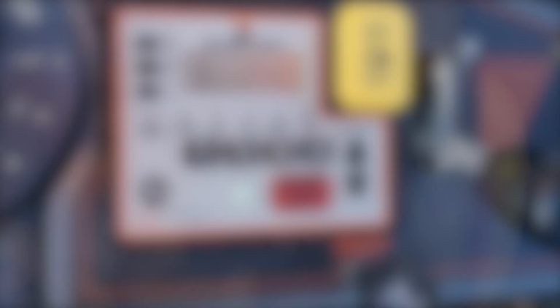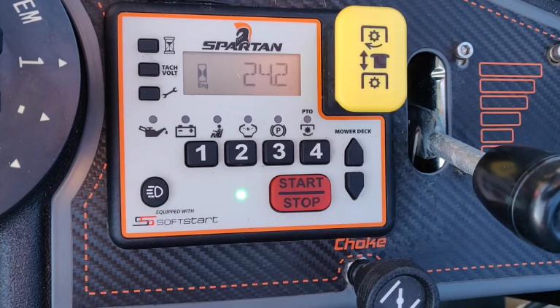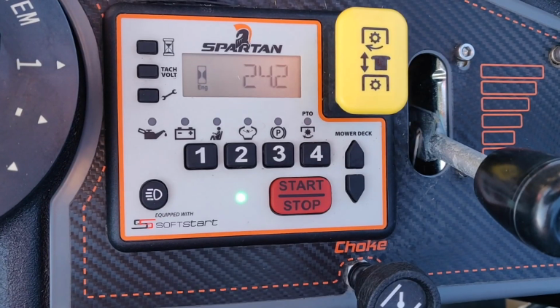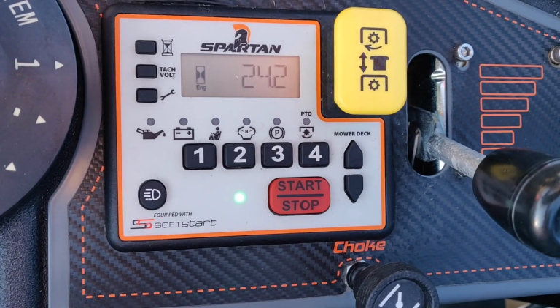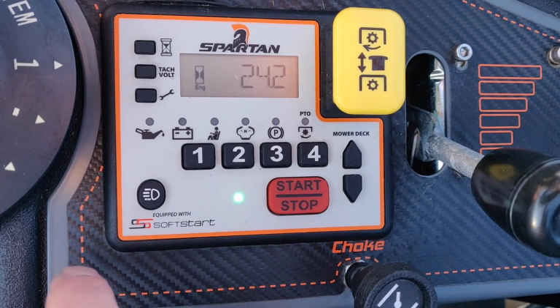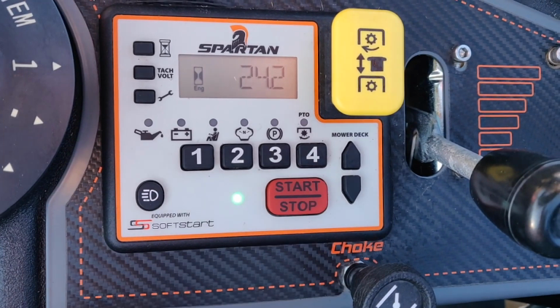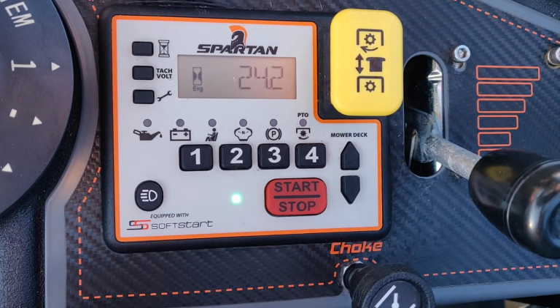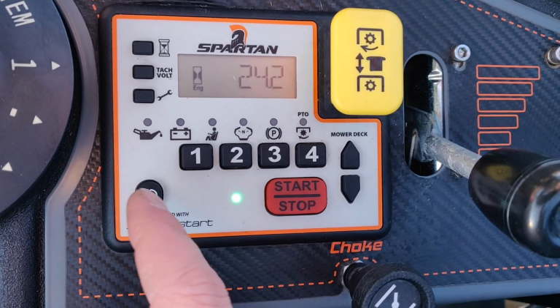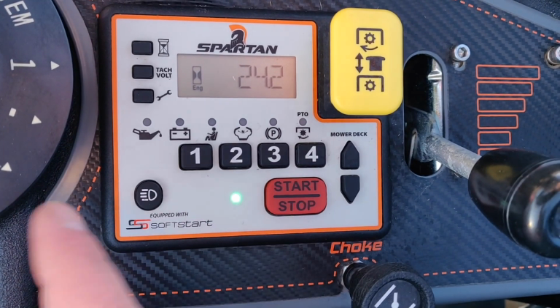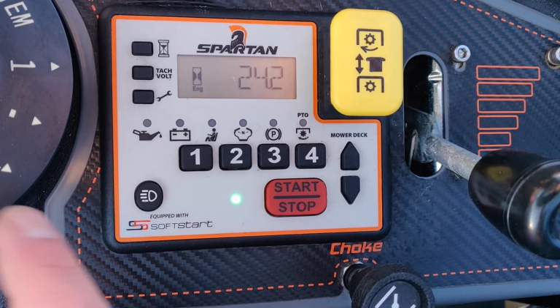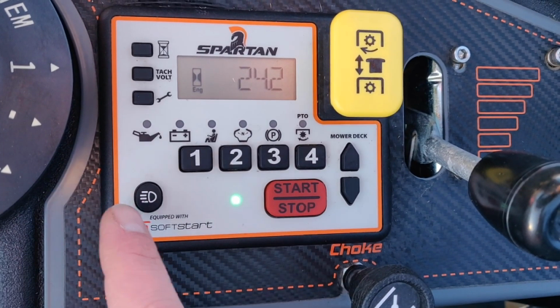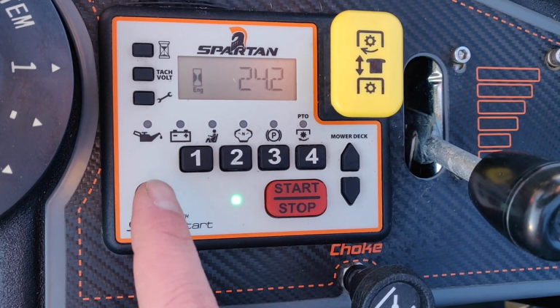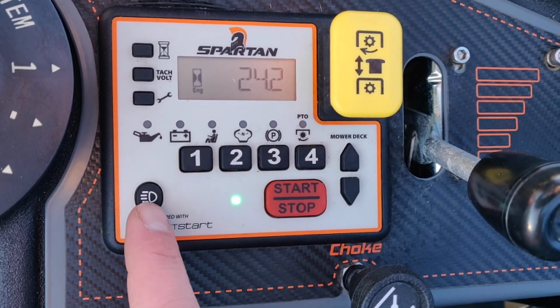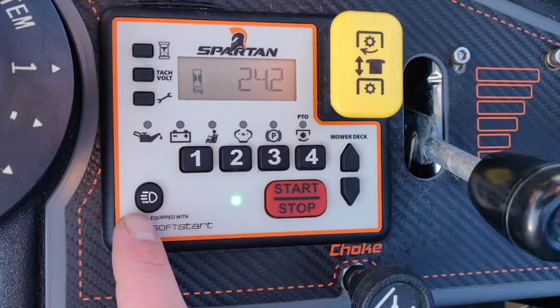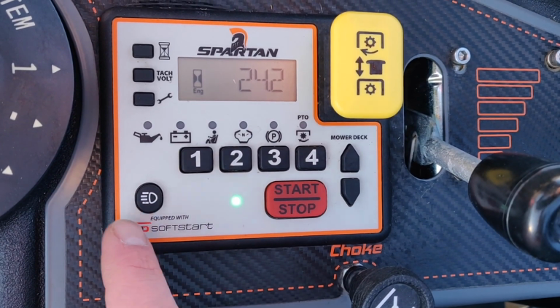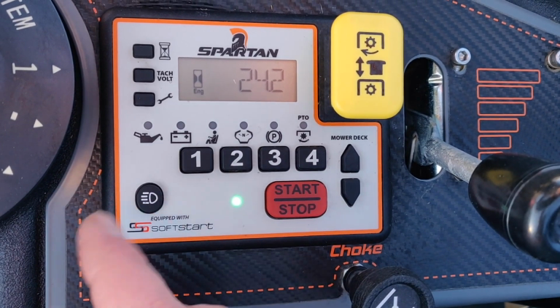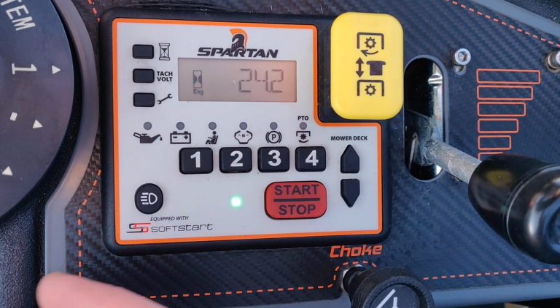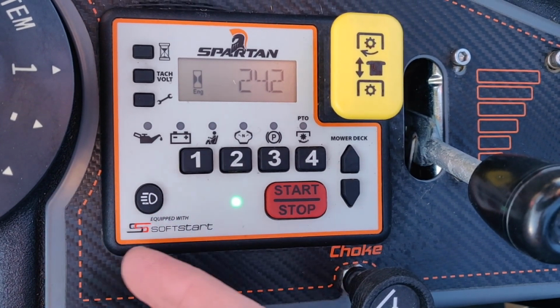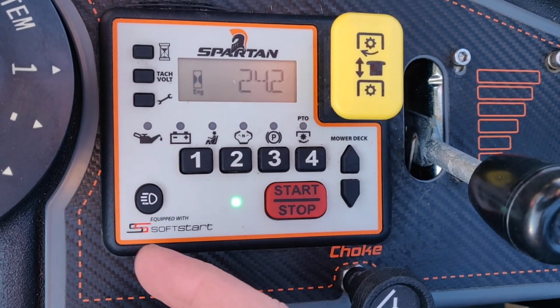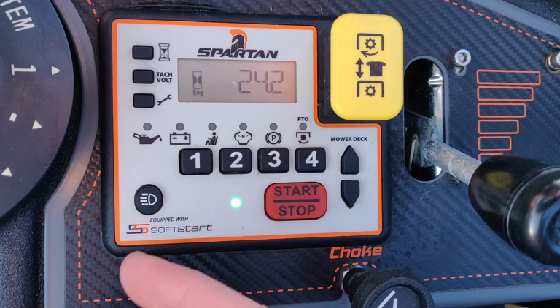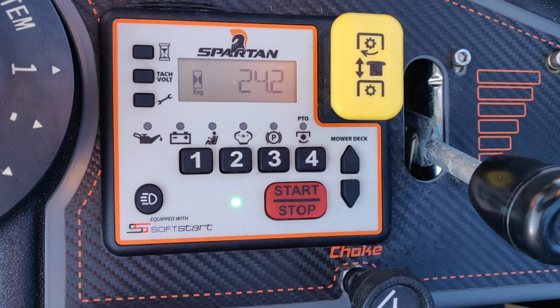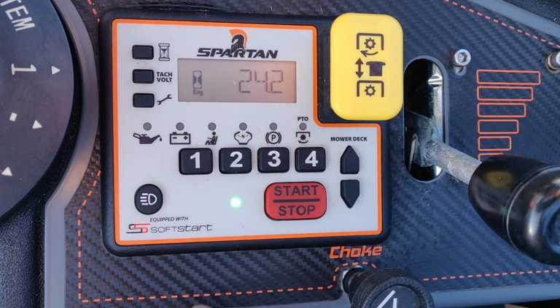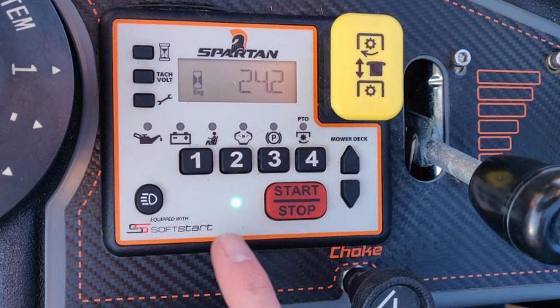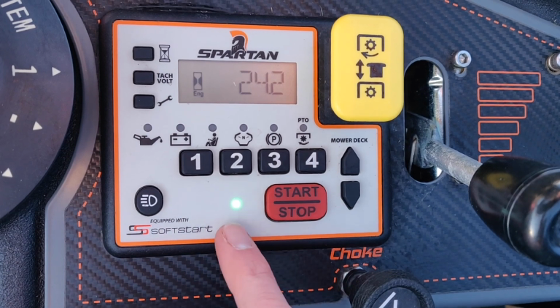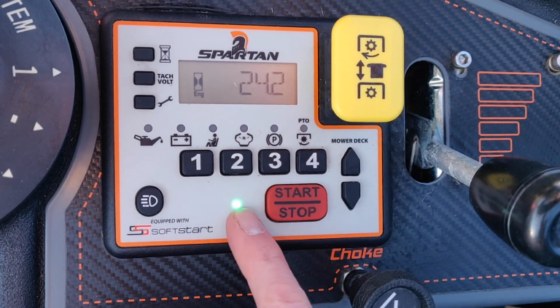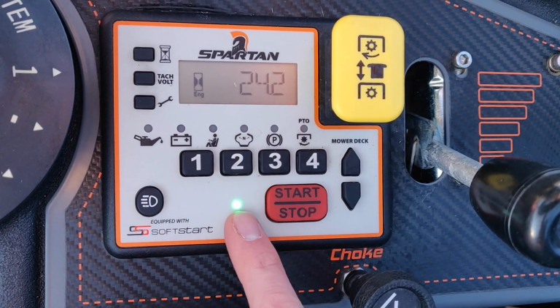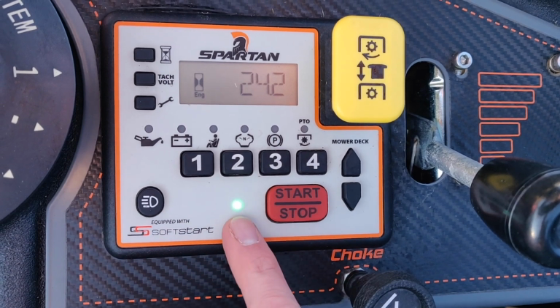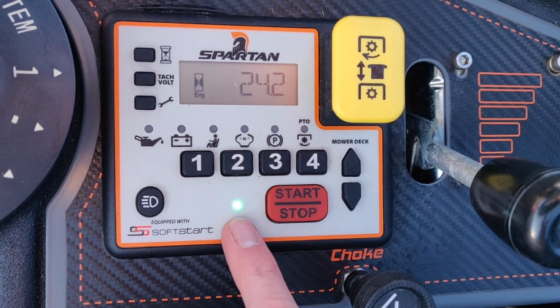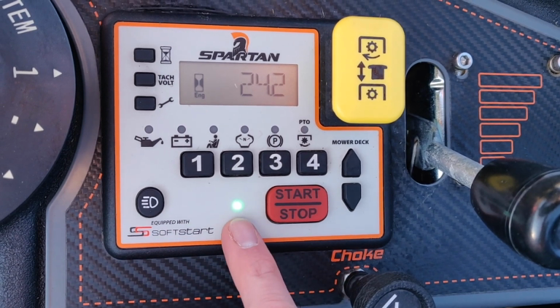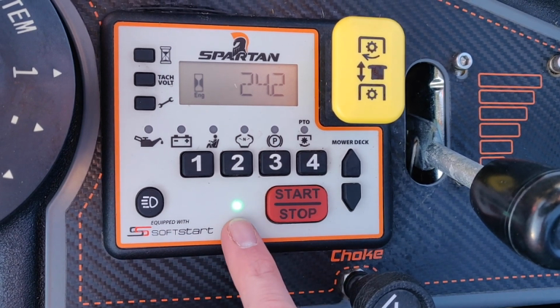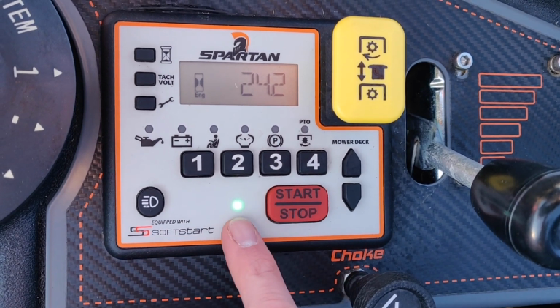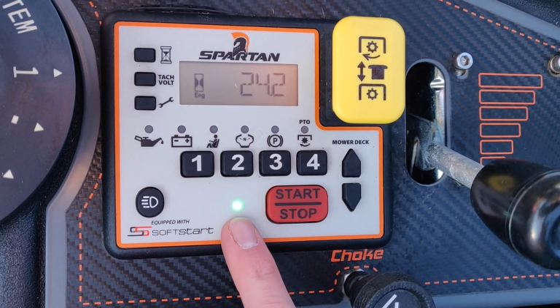First things first, you'll put your code in. I've already done that — as you can see, the green light is already on.